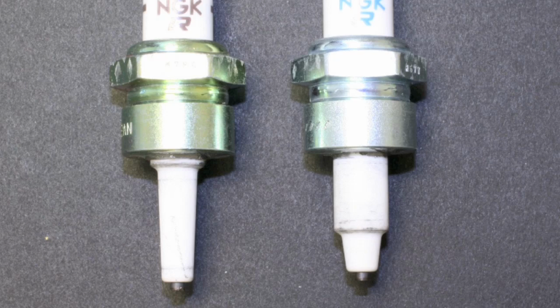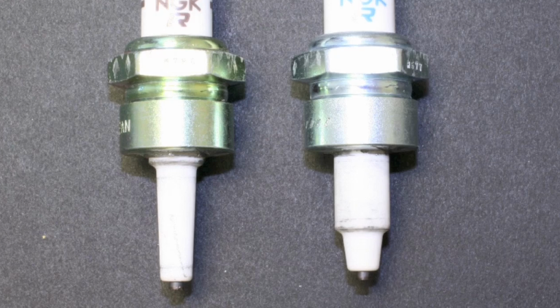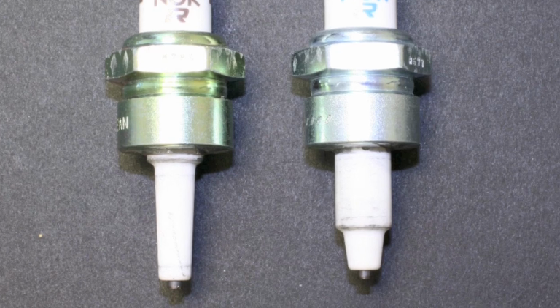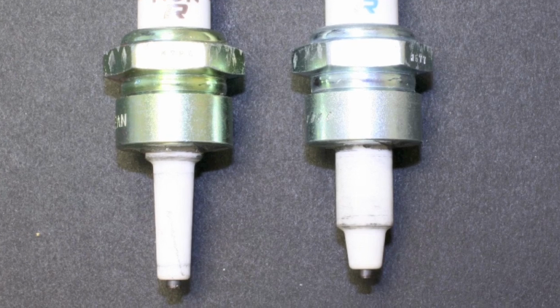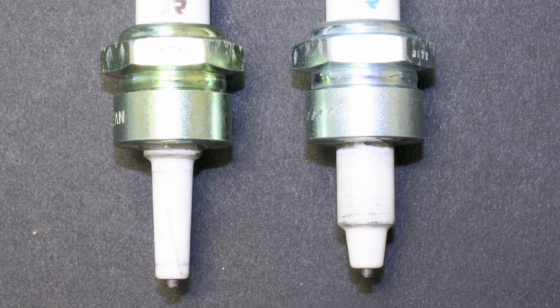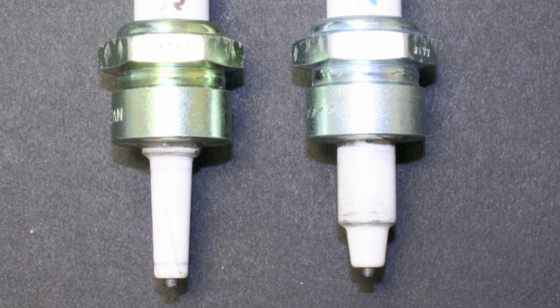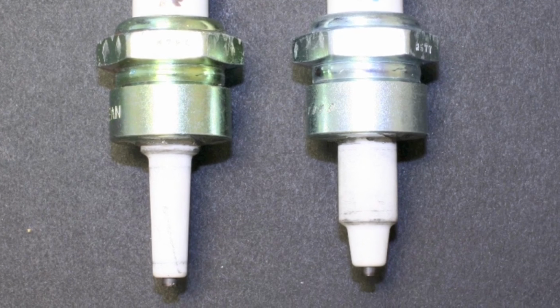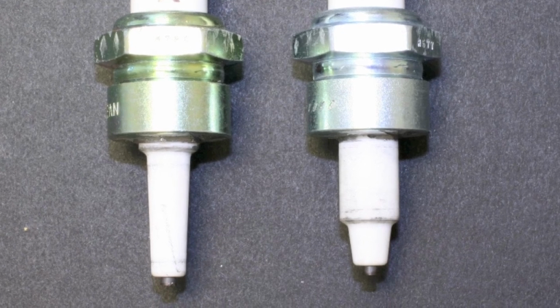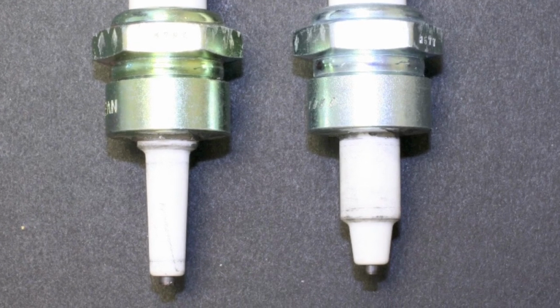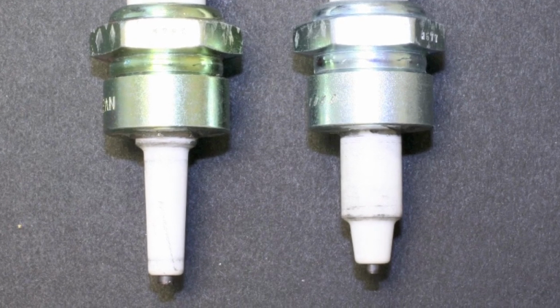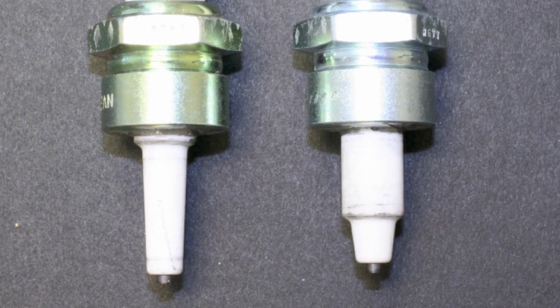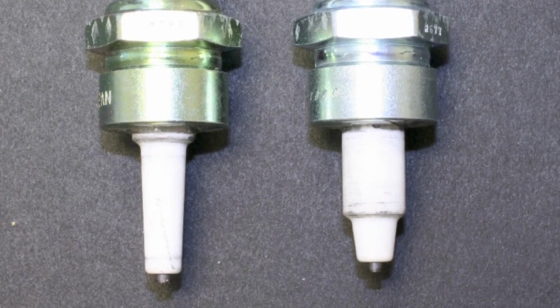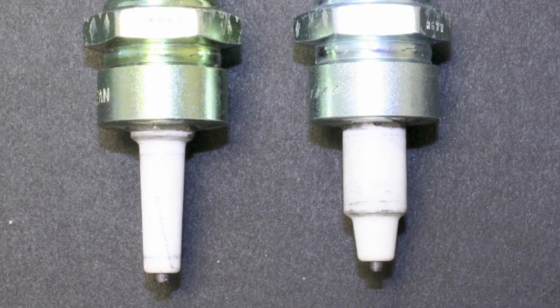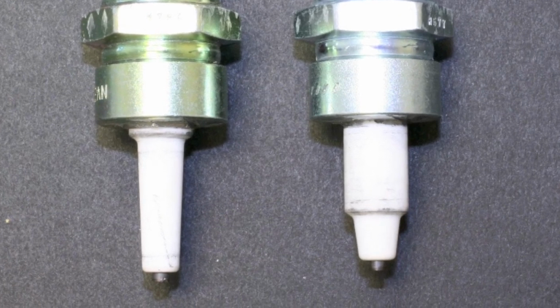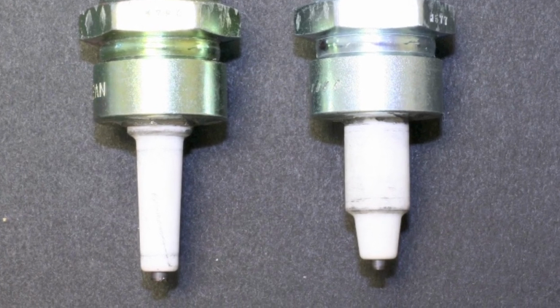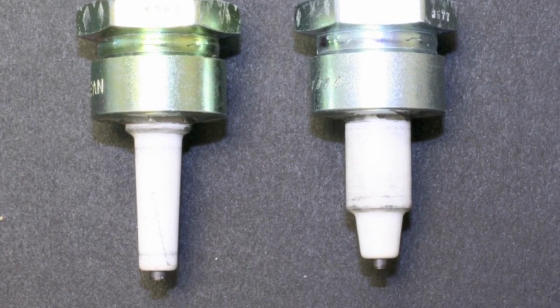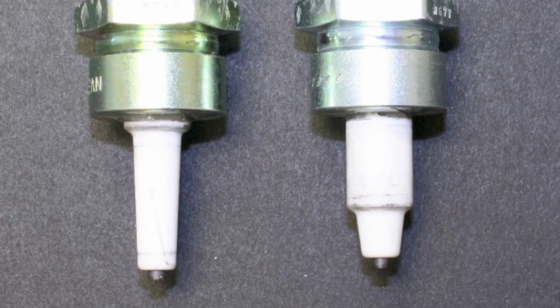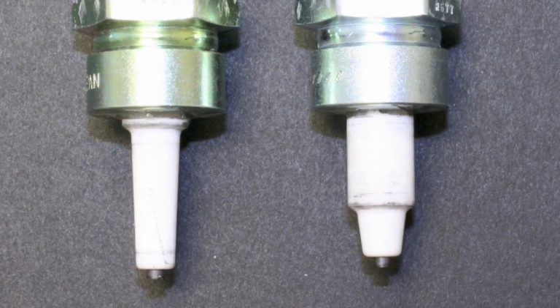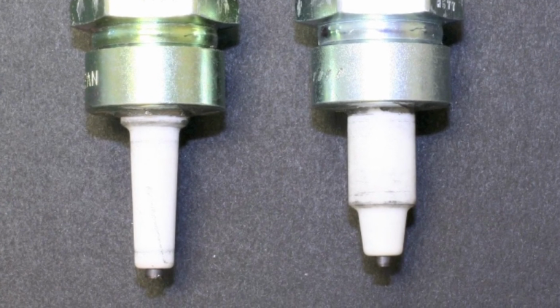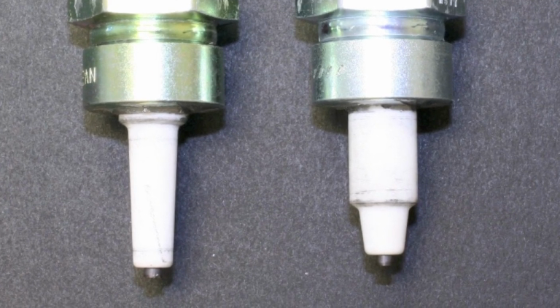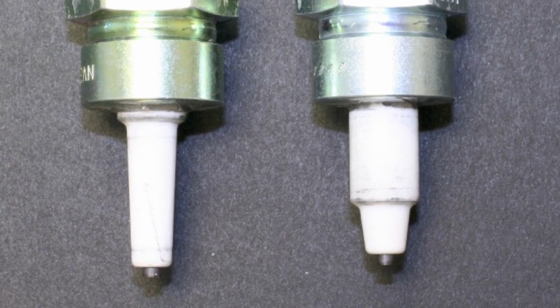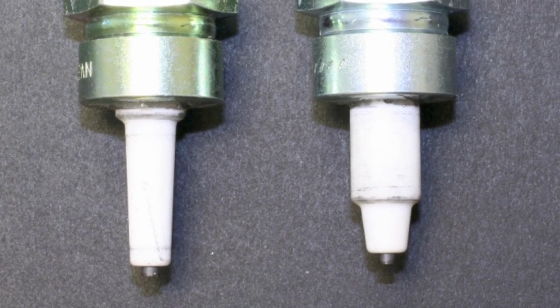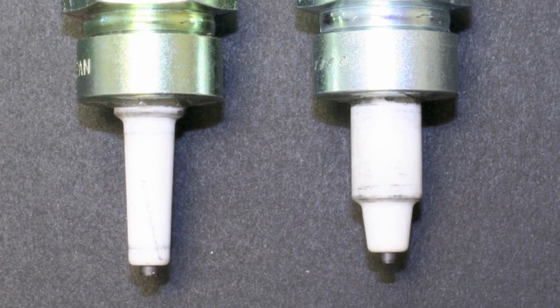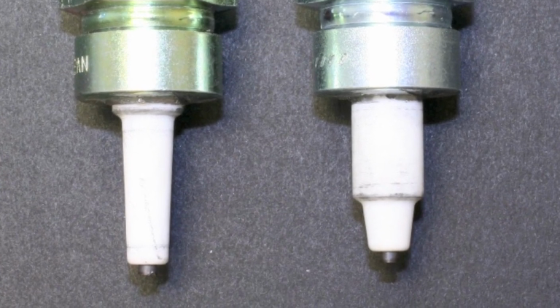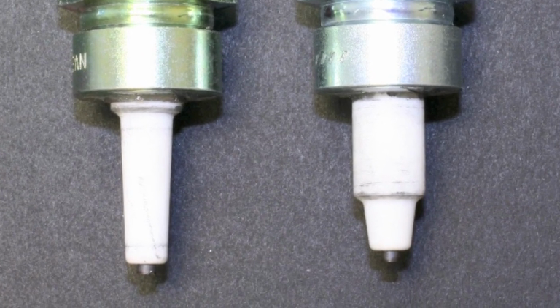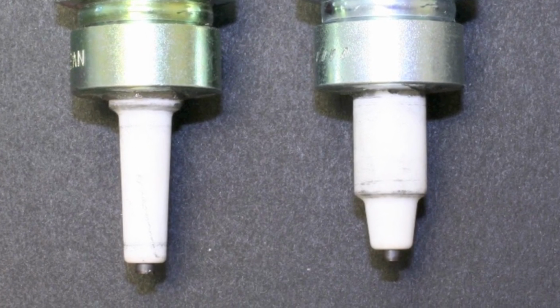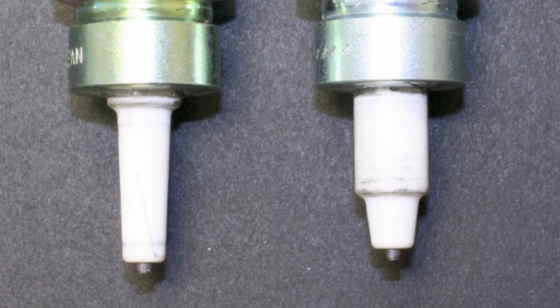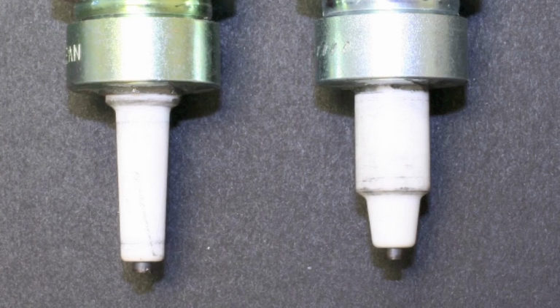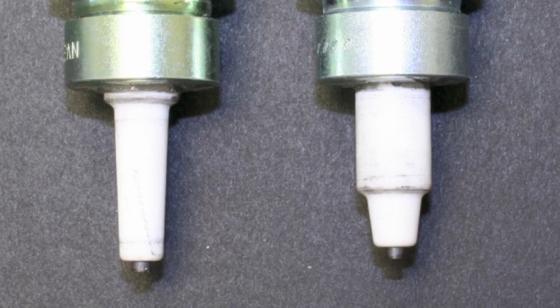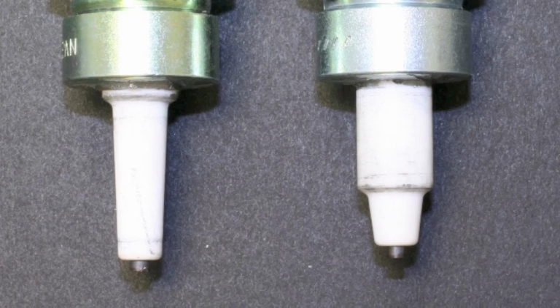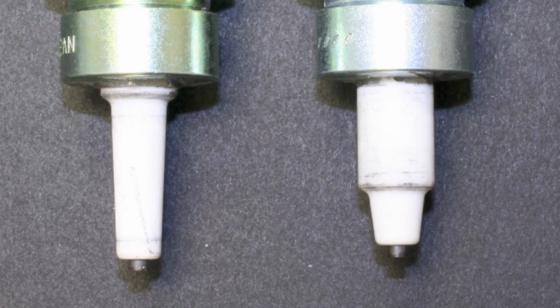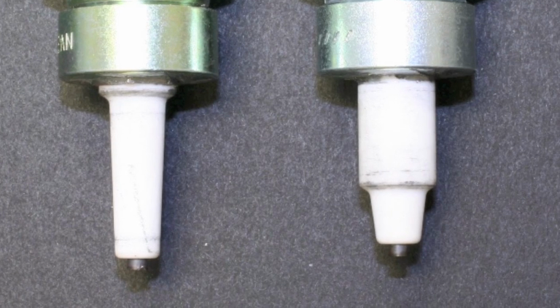The plug on the left is a hot spark plug and the plug on the right is a cold spark plug. You can easily see the insulator design difference.